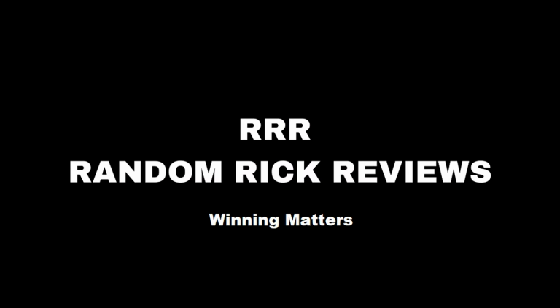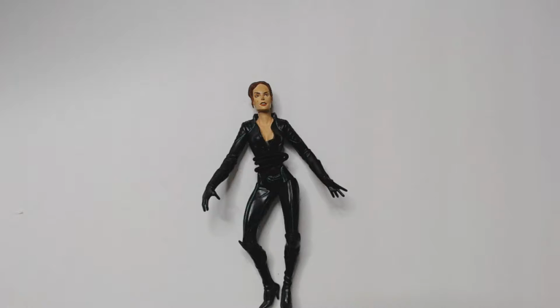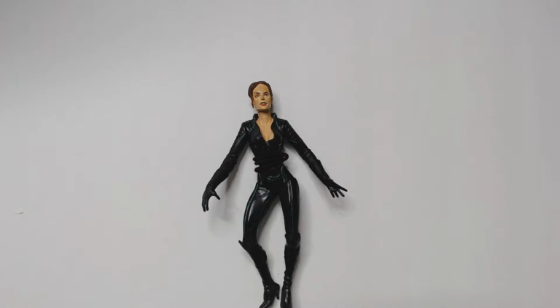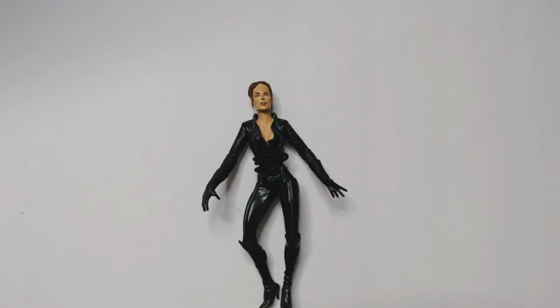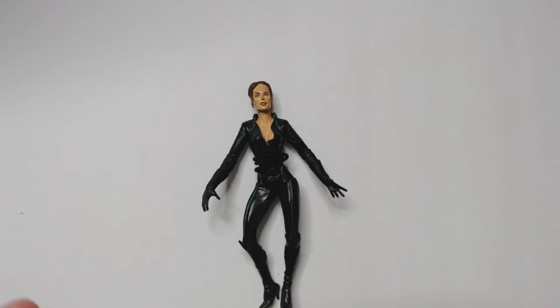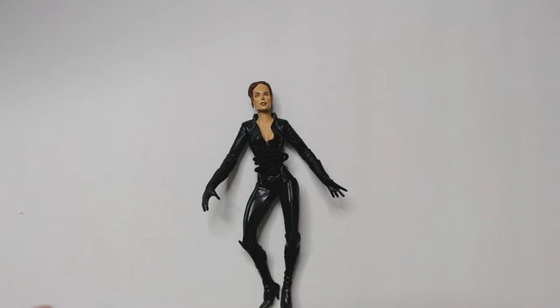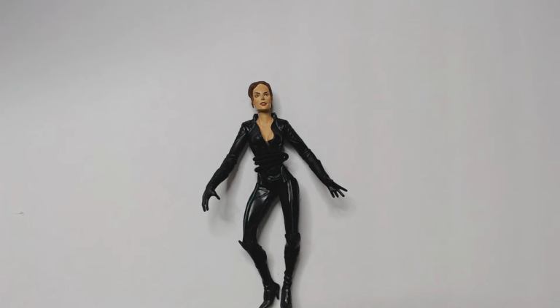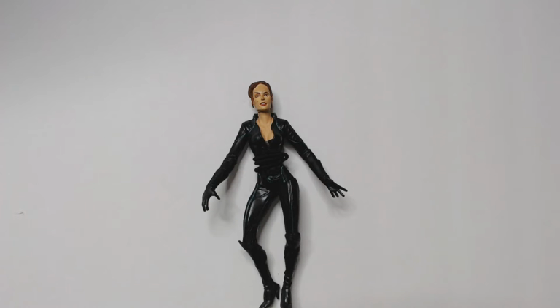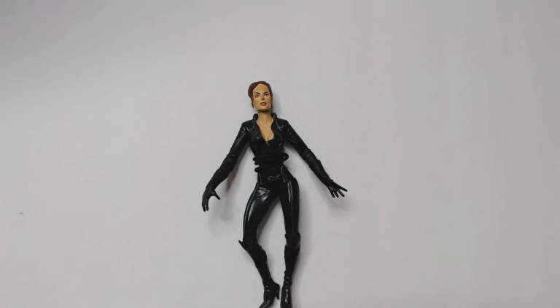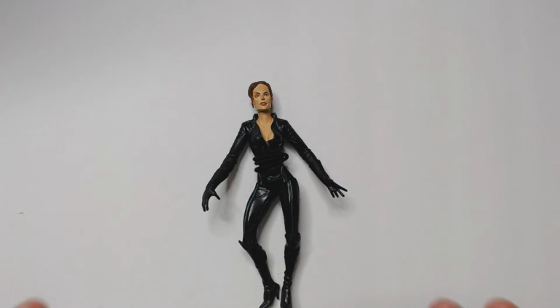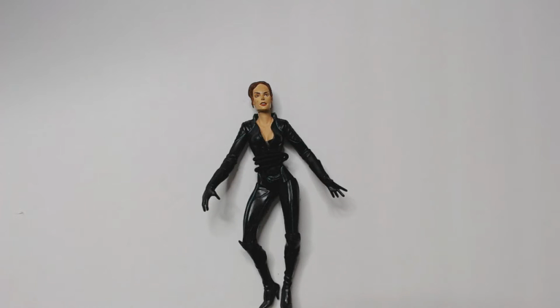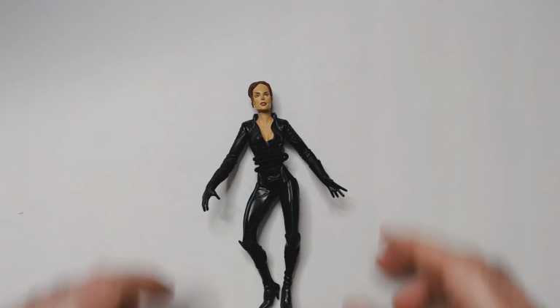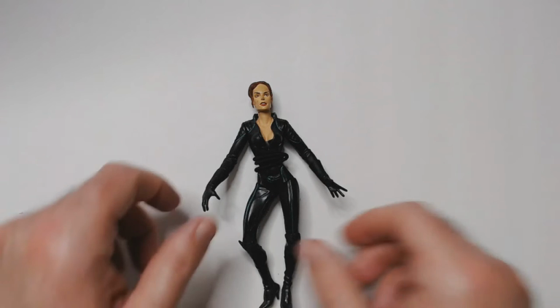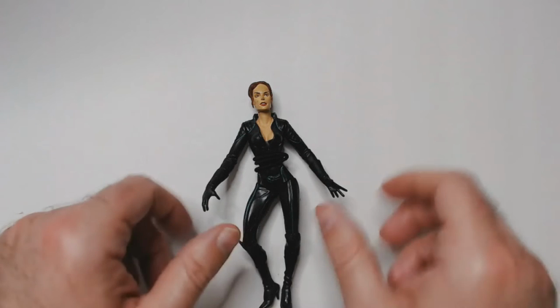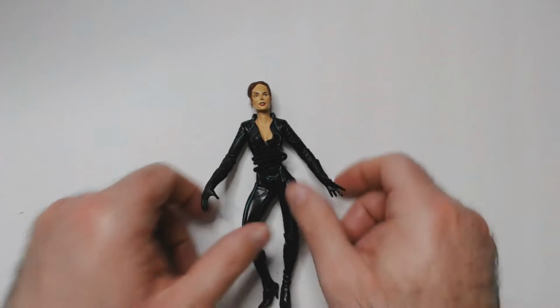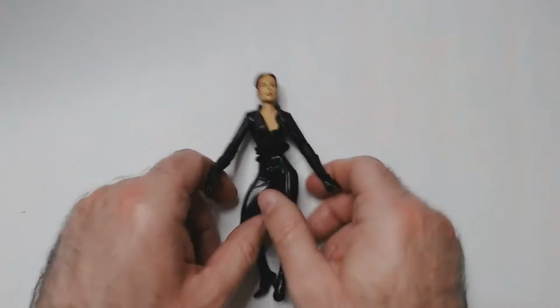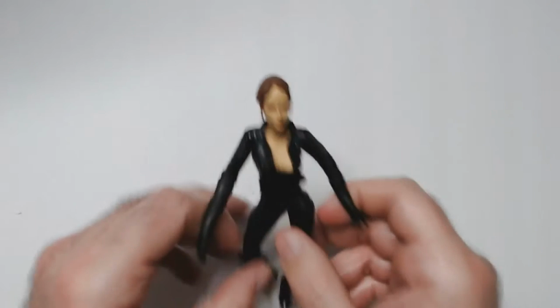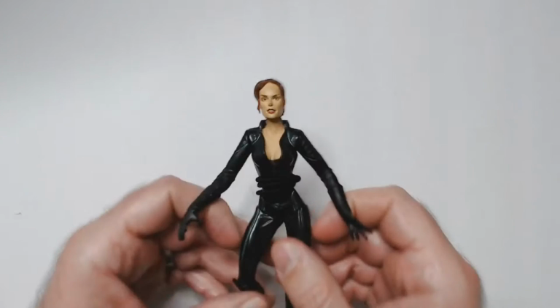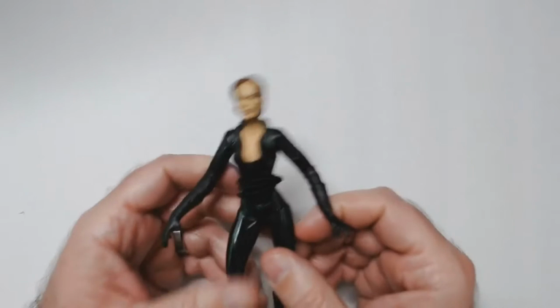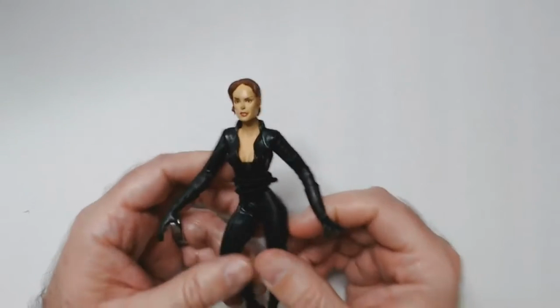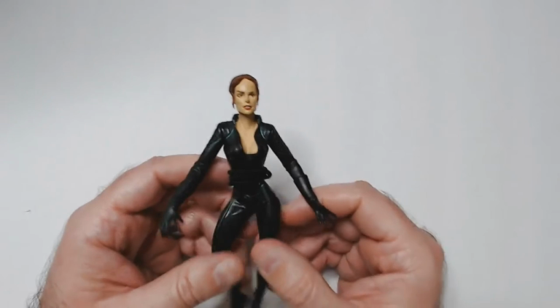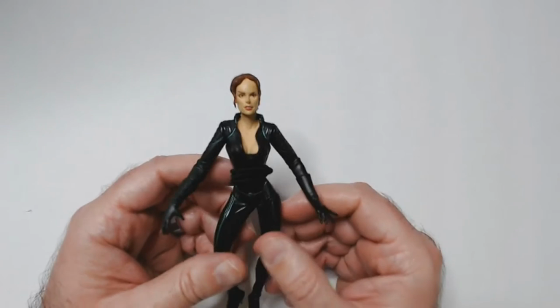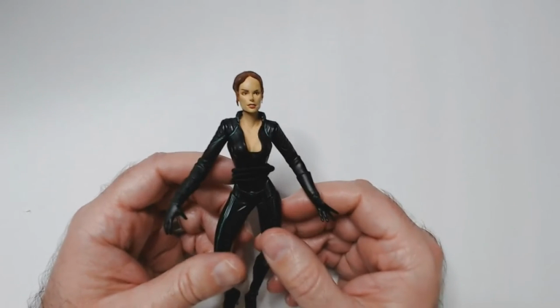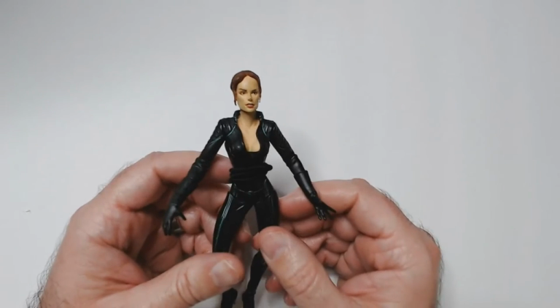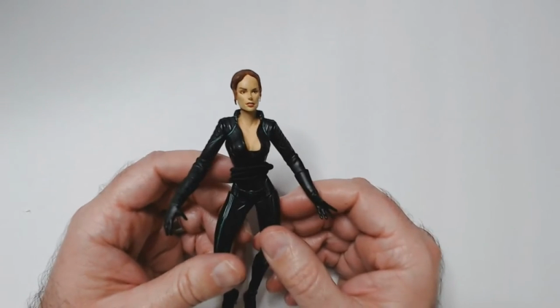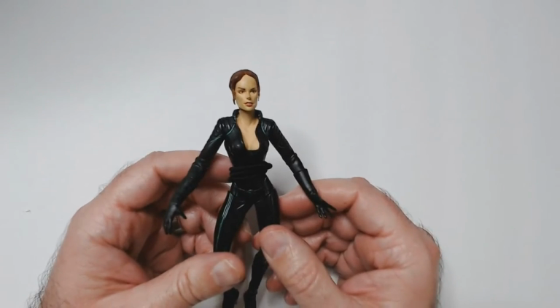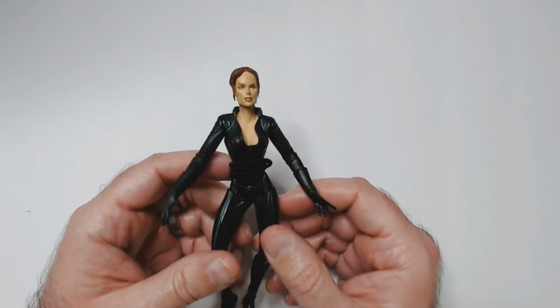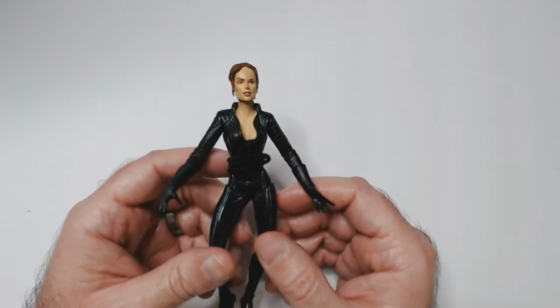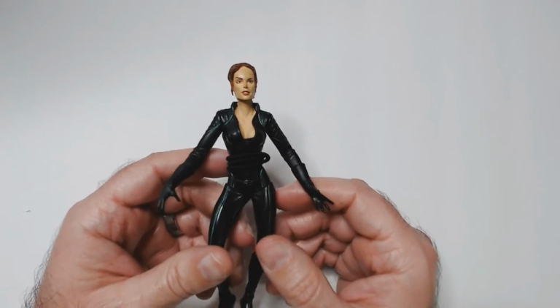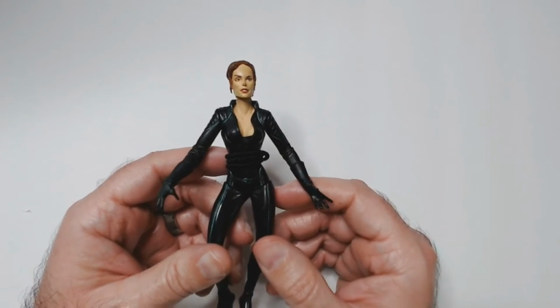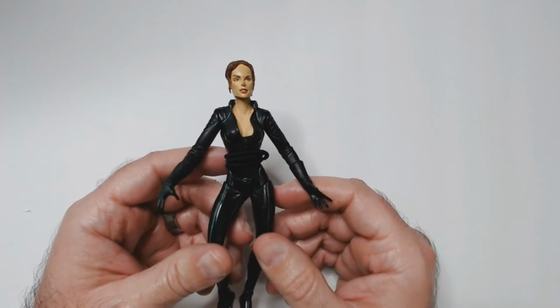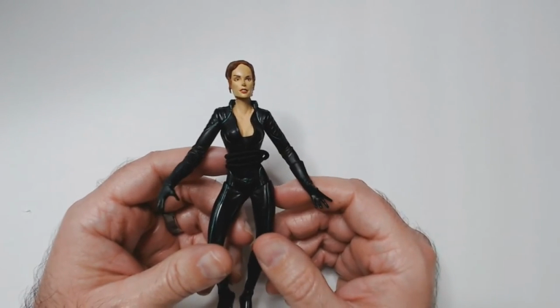Hey, welcome back to Trouble R. Today we have some action figures from the X-Men 2000 movie.